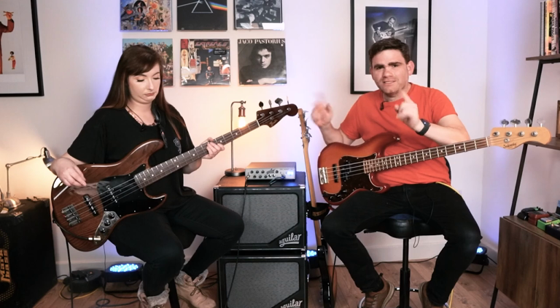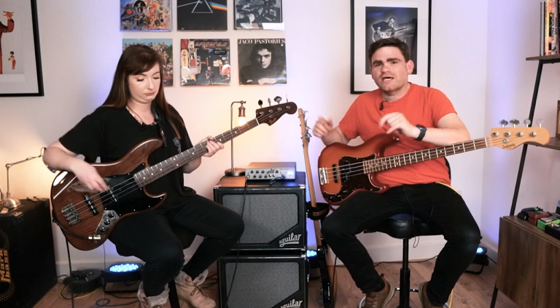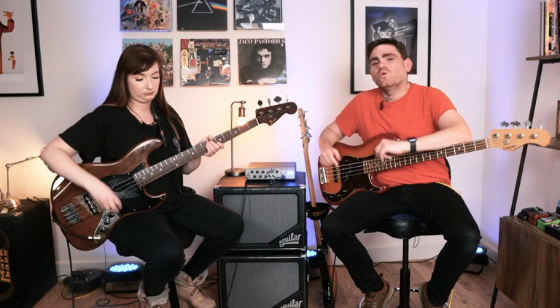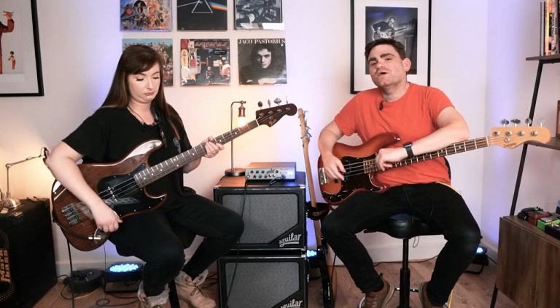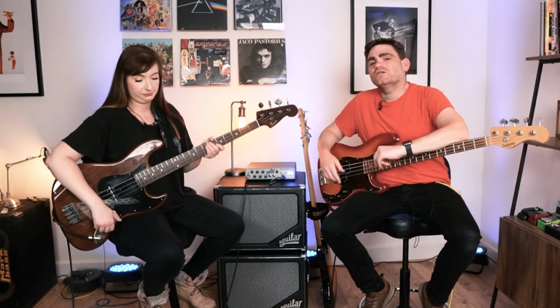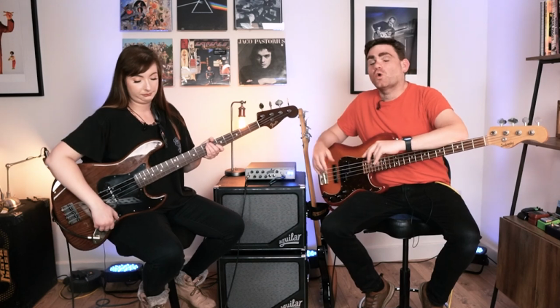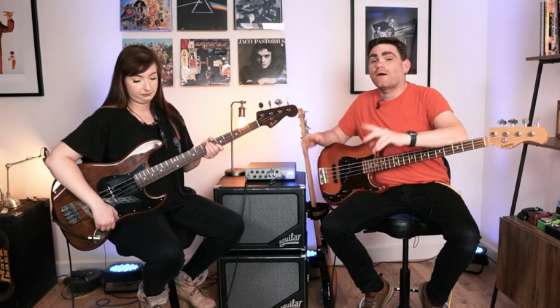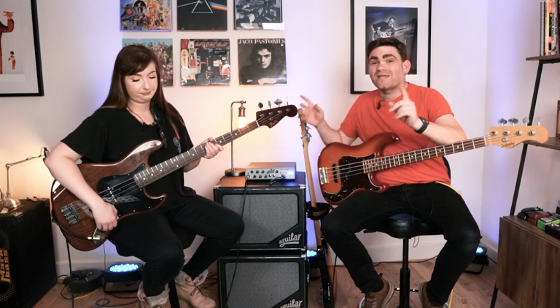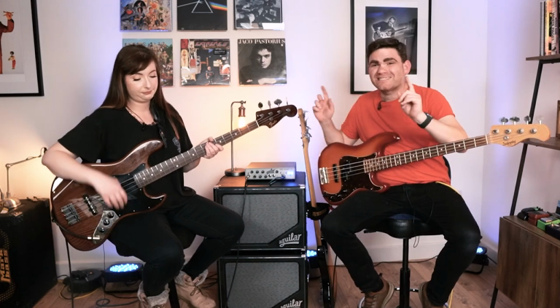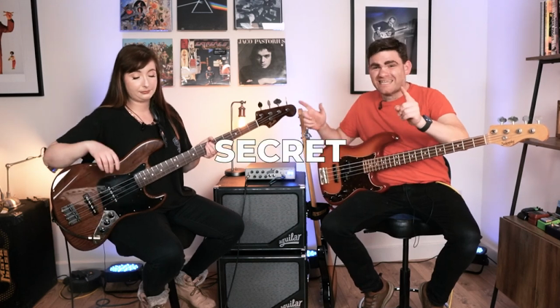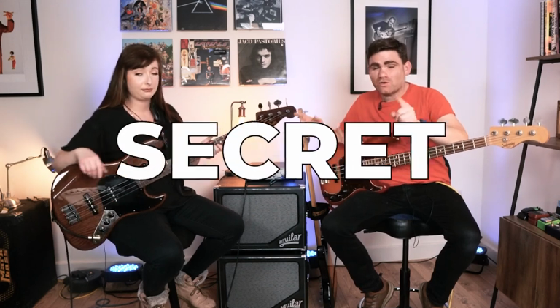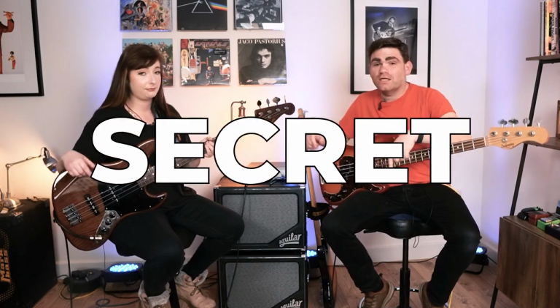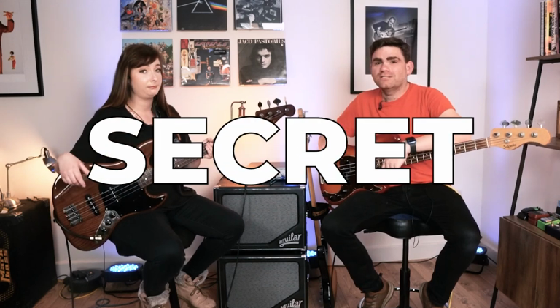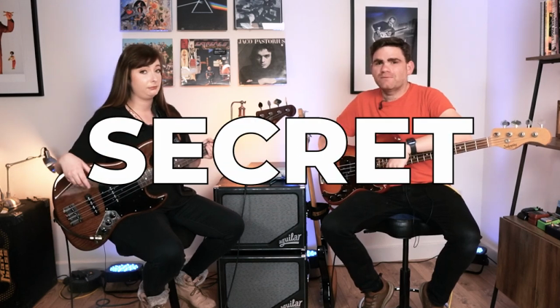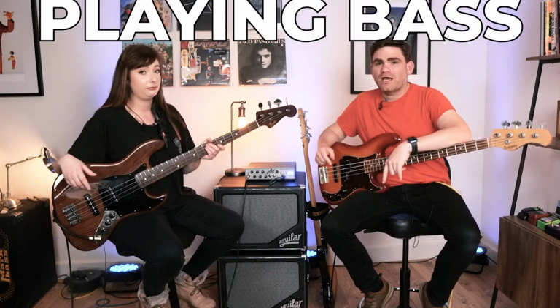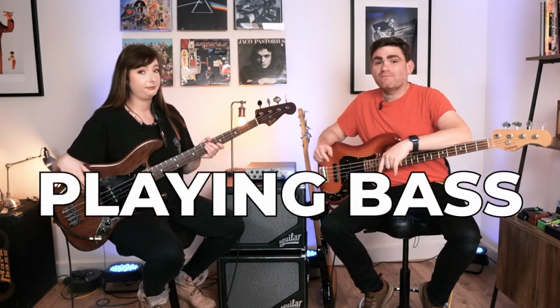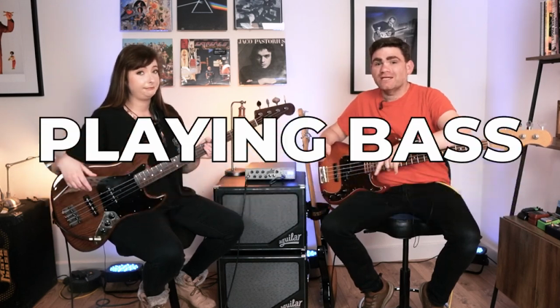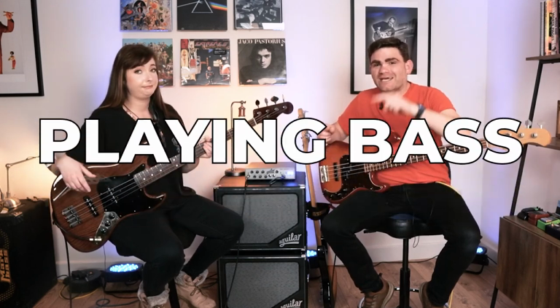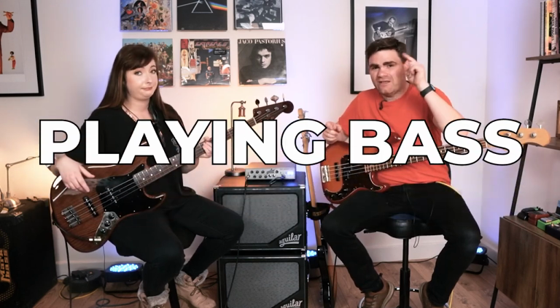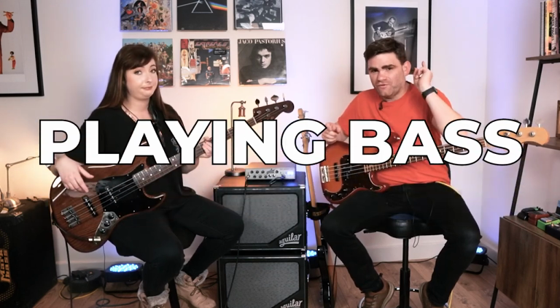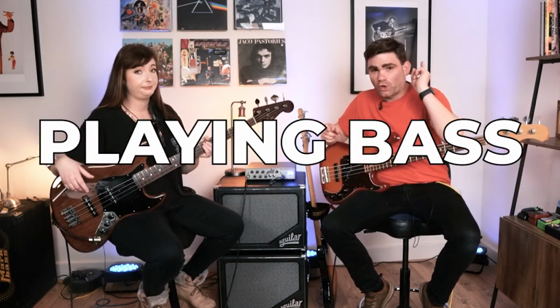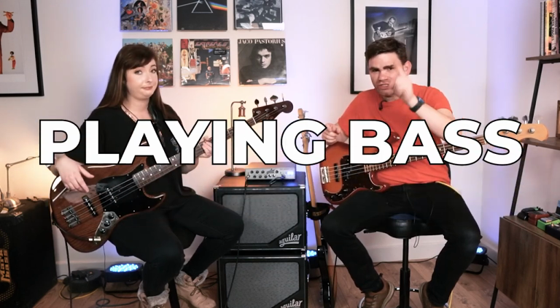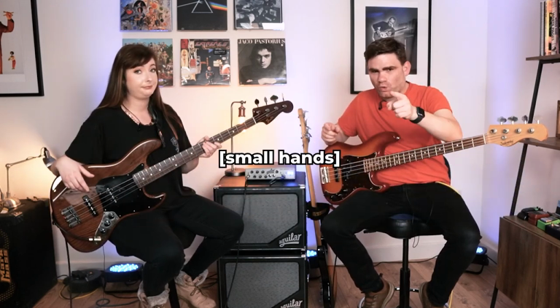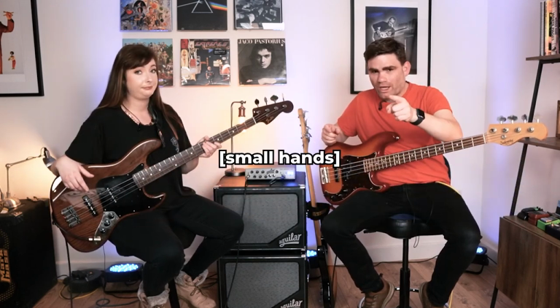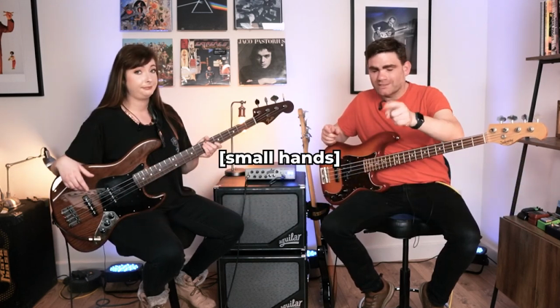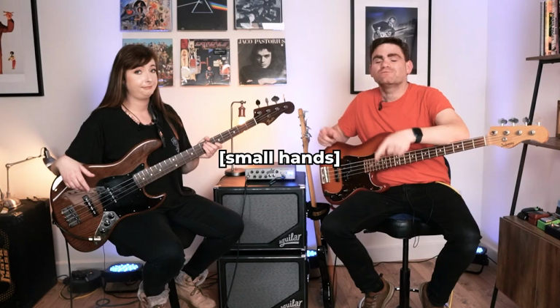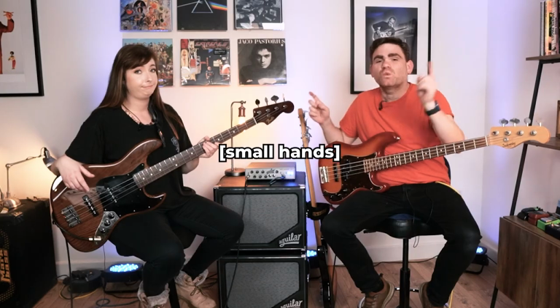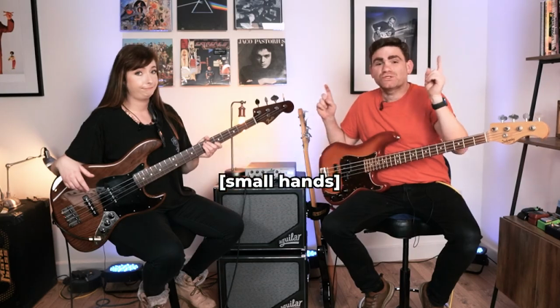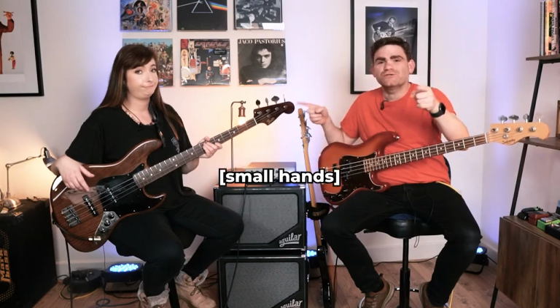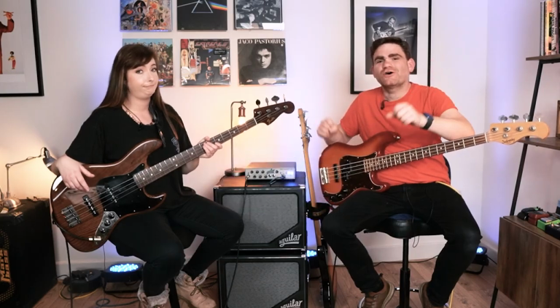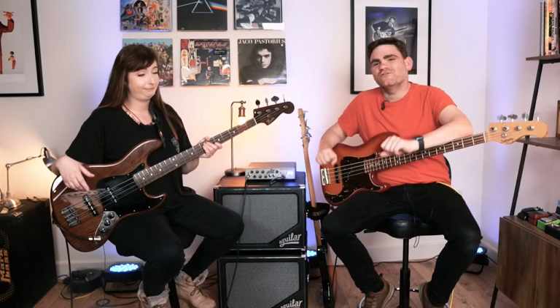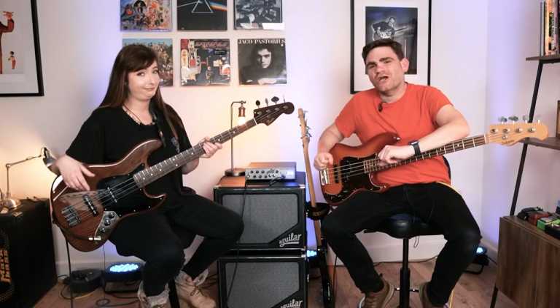Today we're going to talk about the secret to playing bass if you've got small hands. We'll see you inside the video.